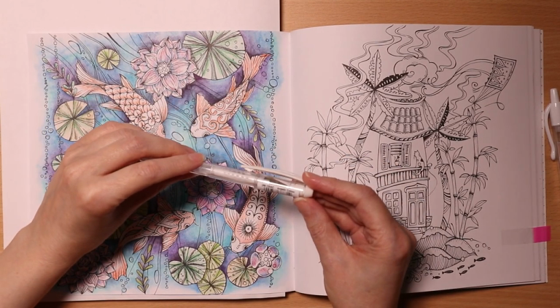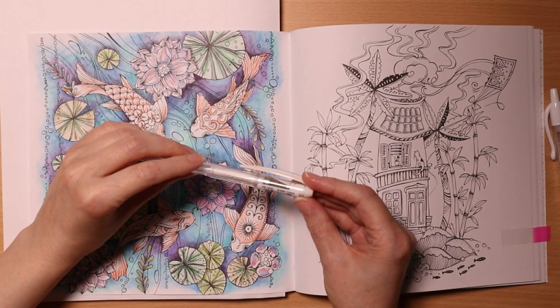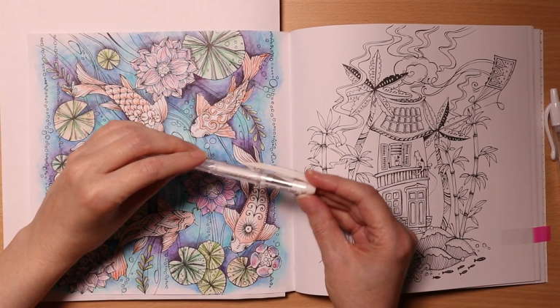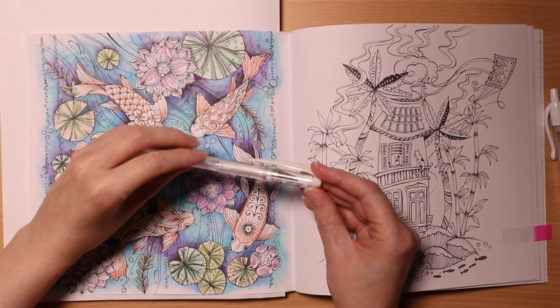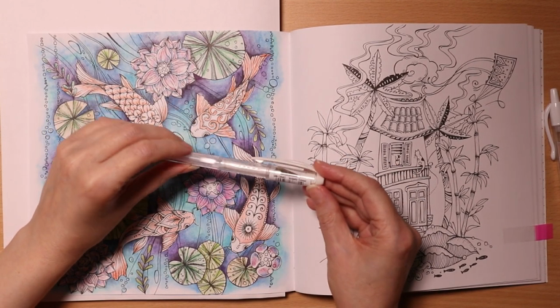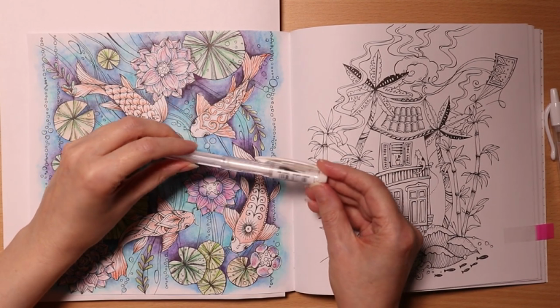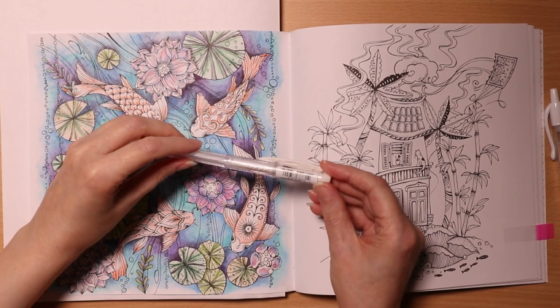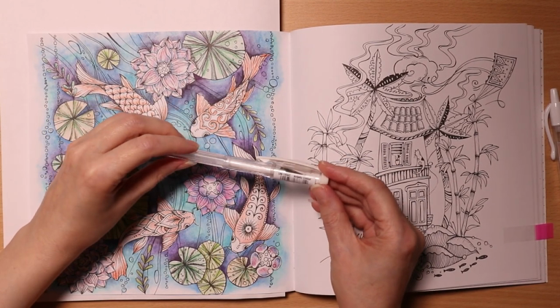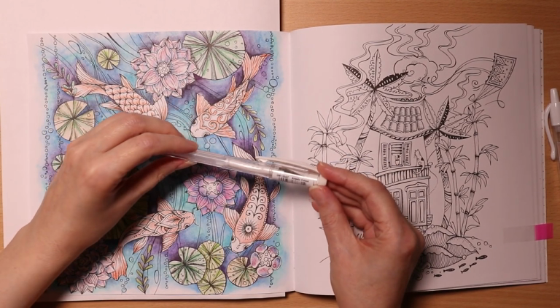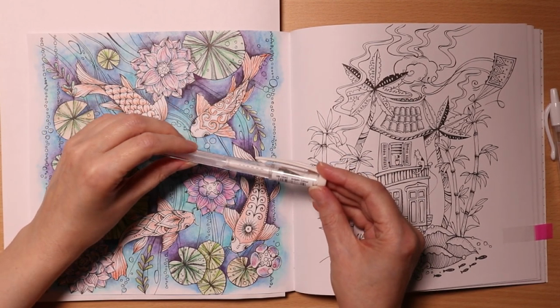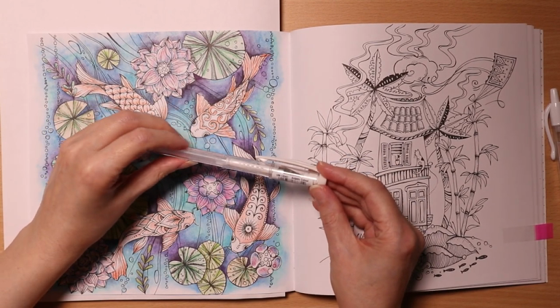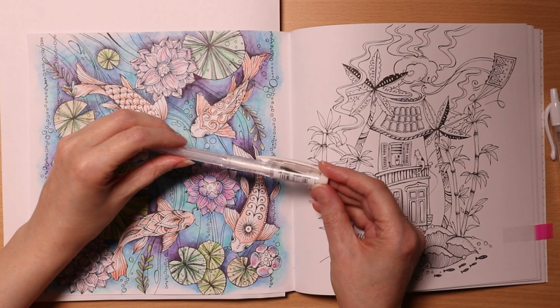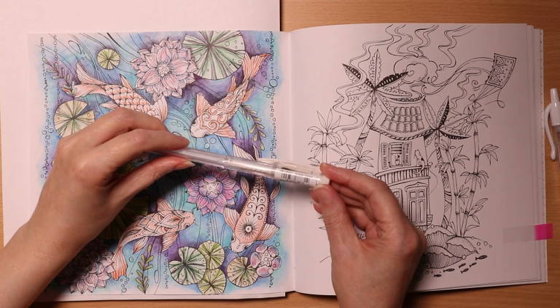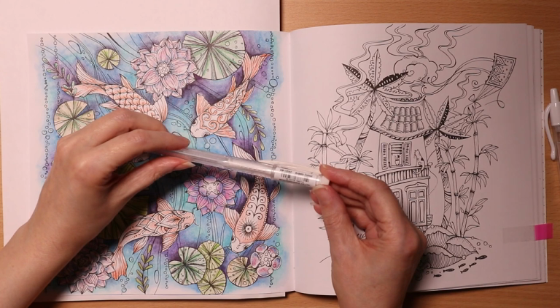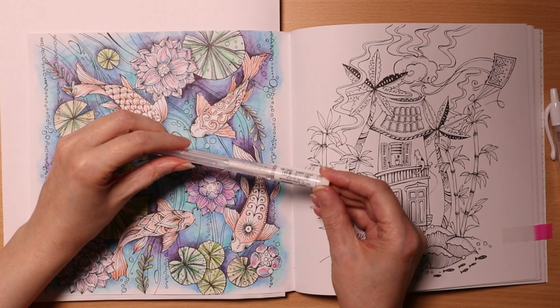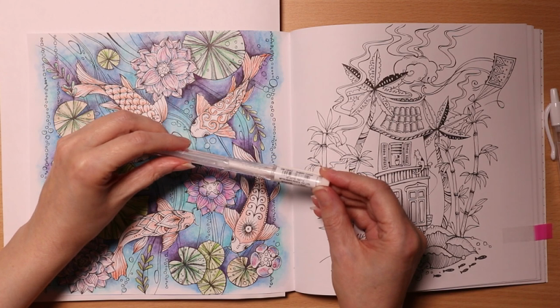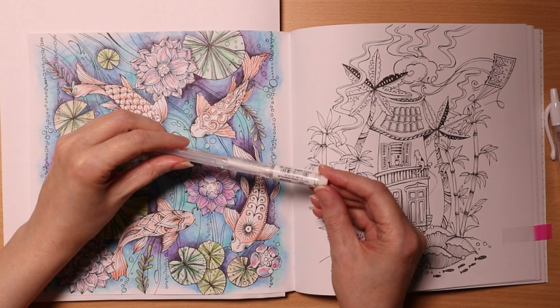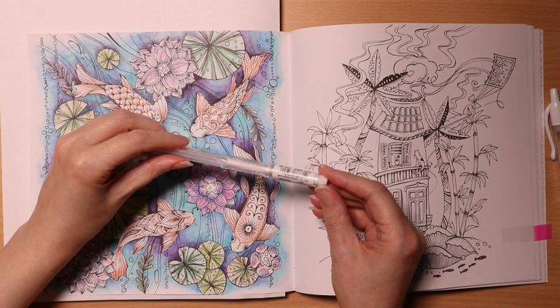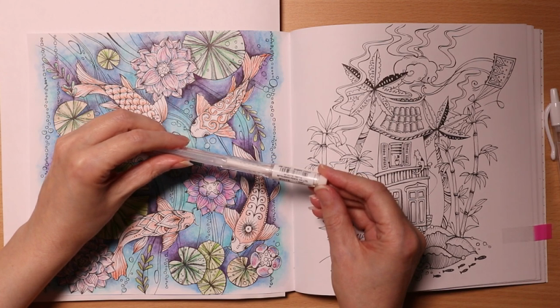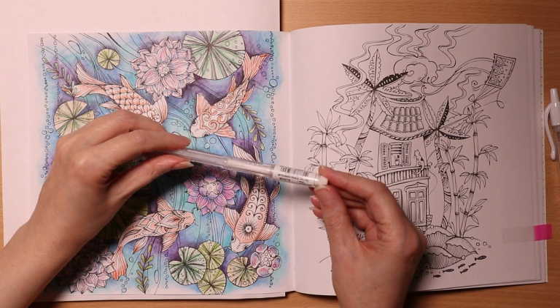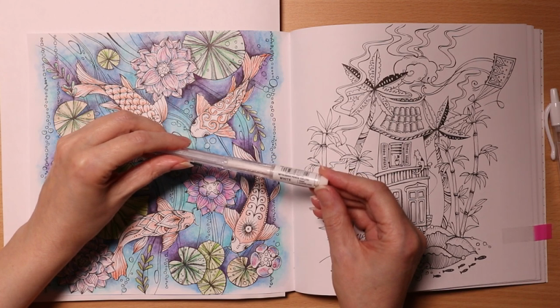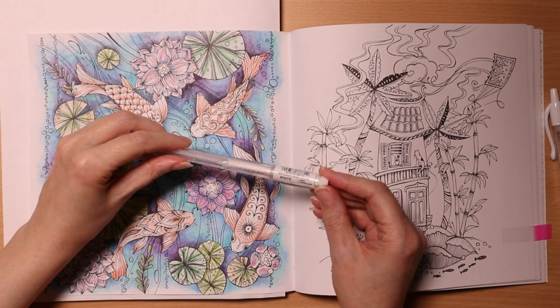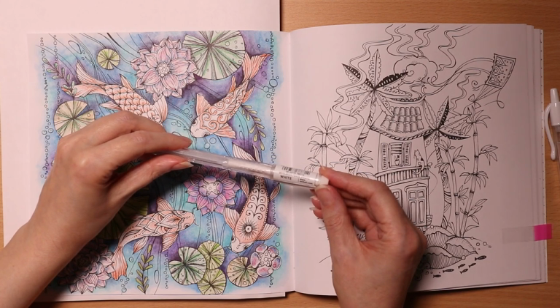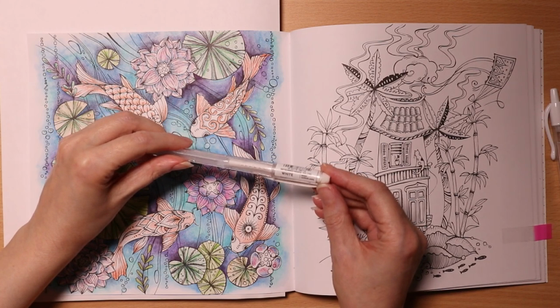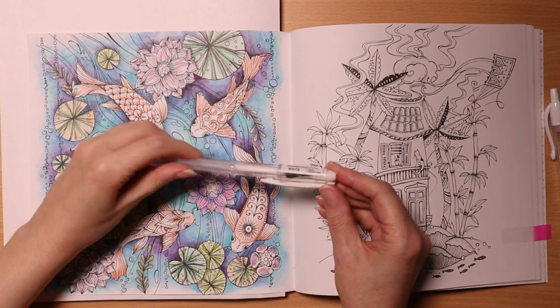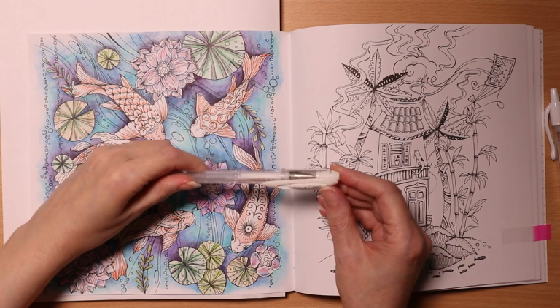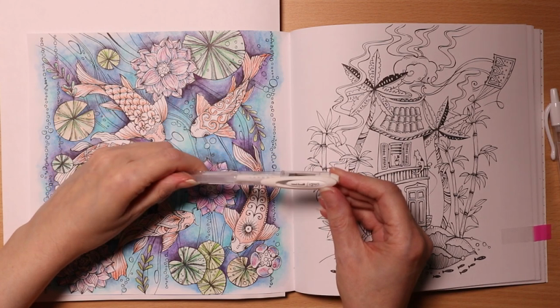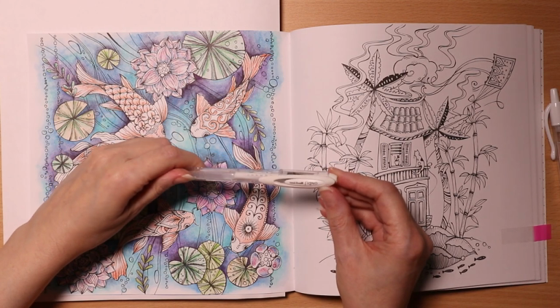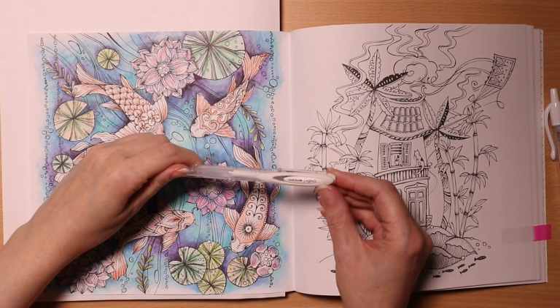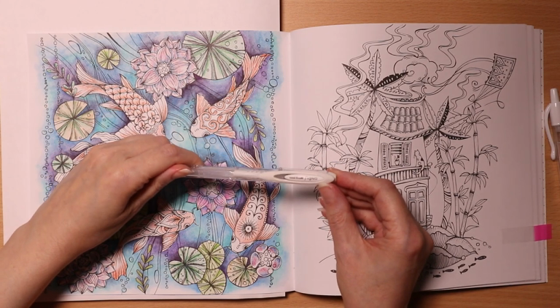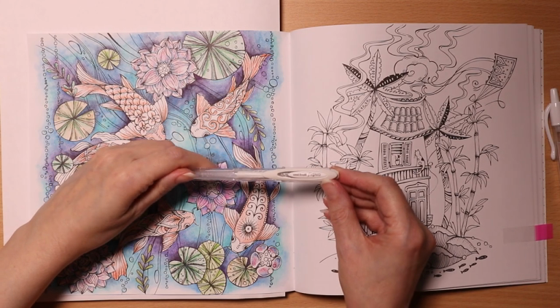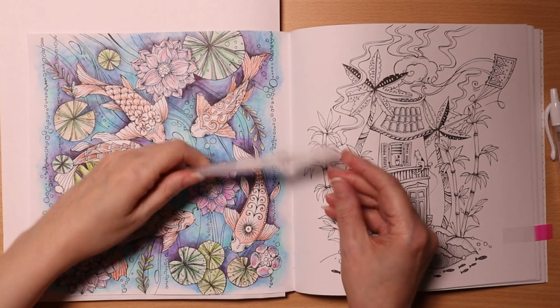This is from the Angelic set, which should be Uniball Signo. Sometimes they behave so well, and other times they're like, no, I'm not playing today.